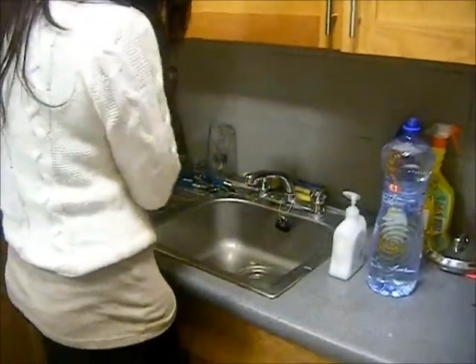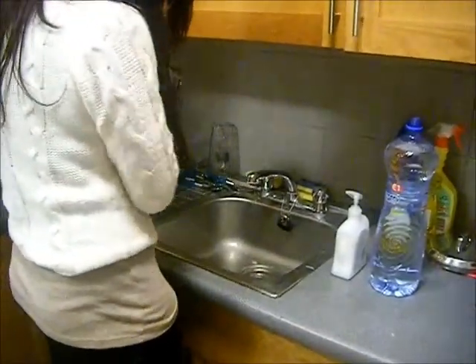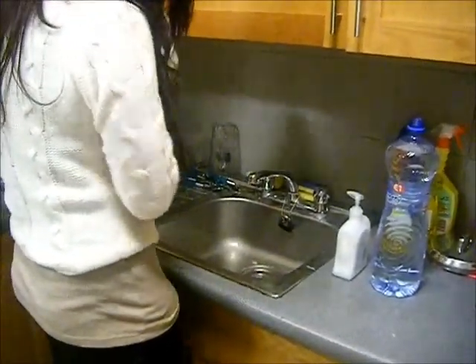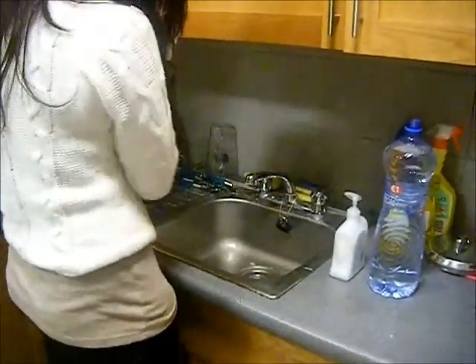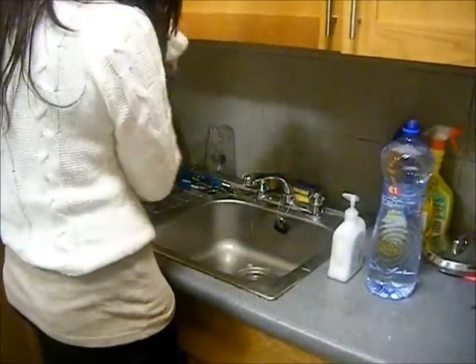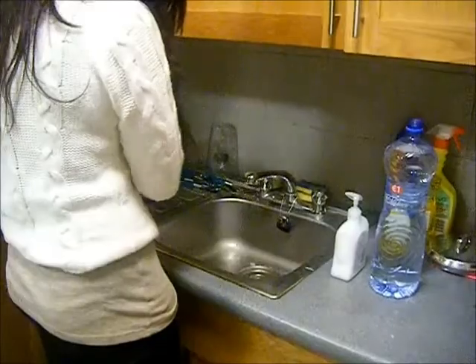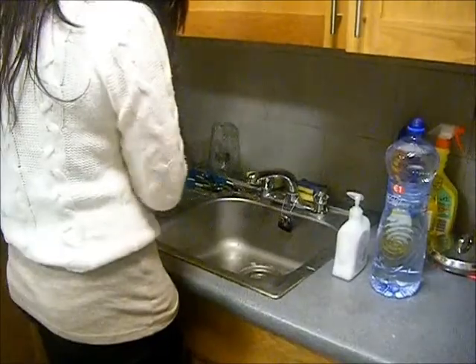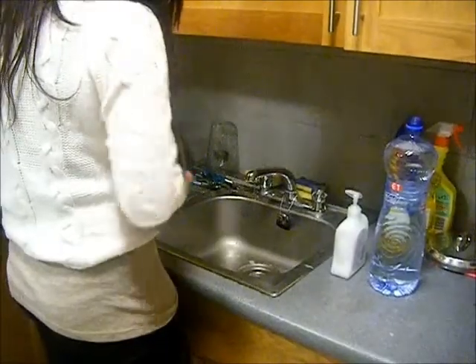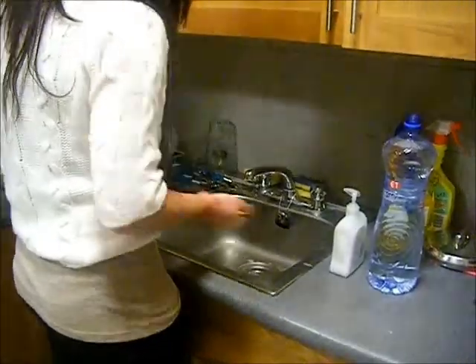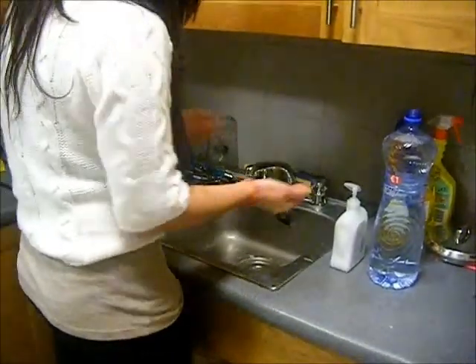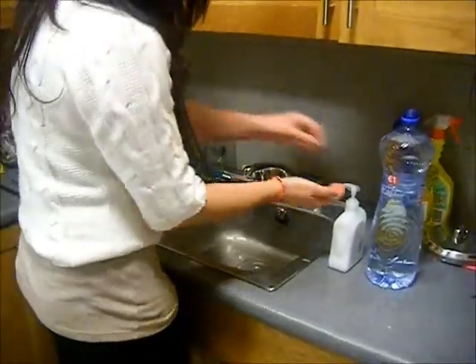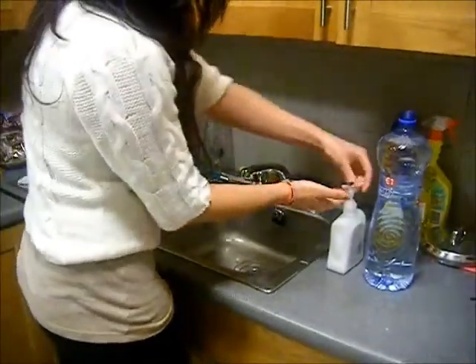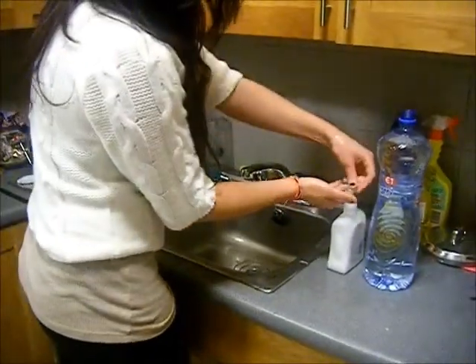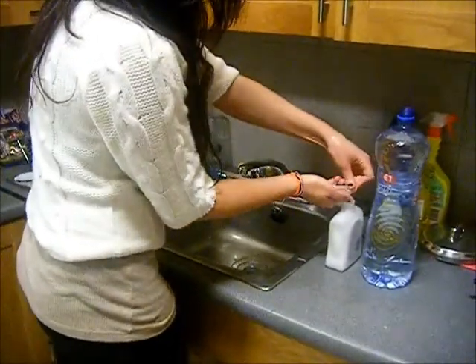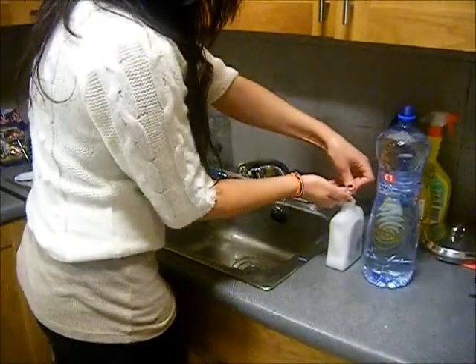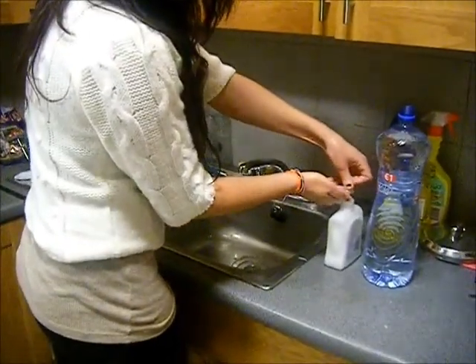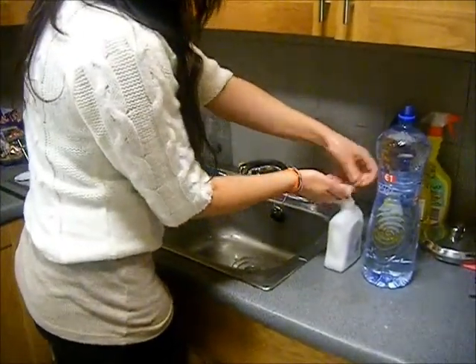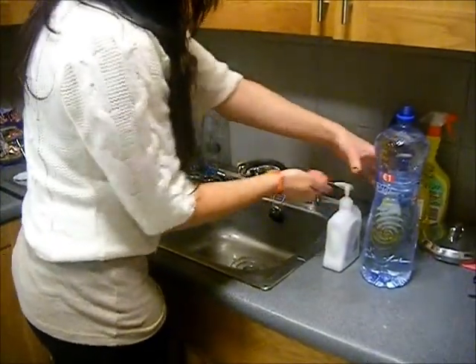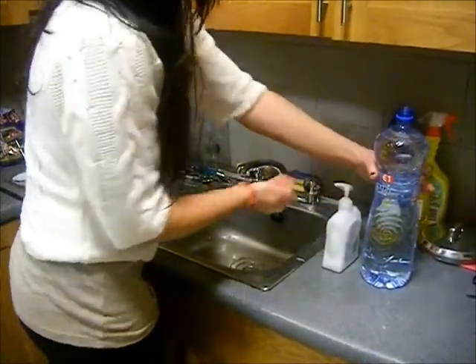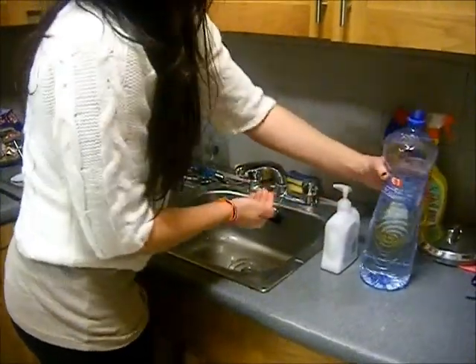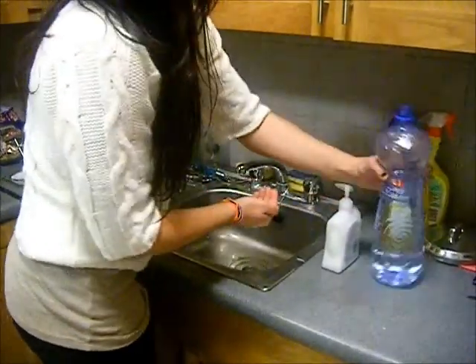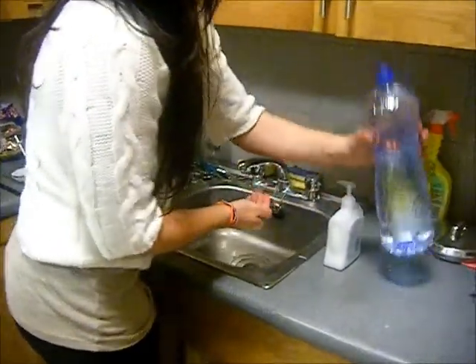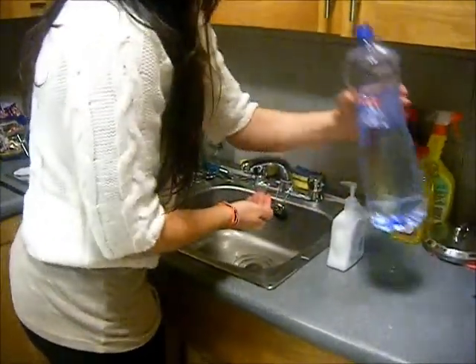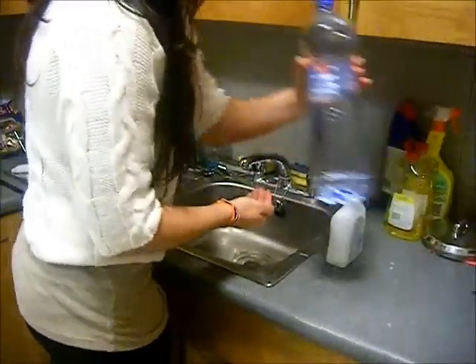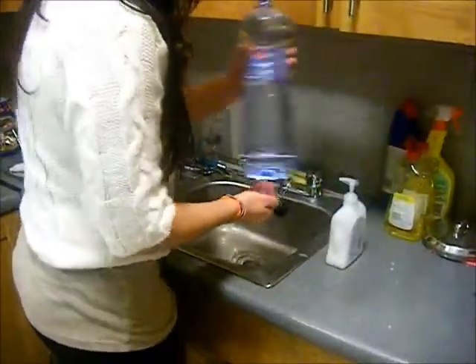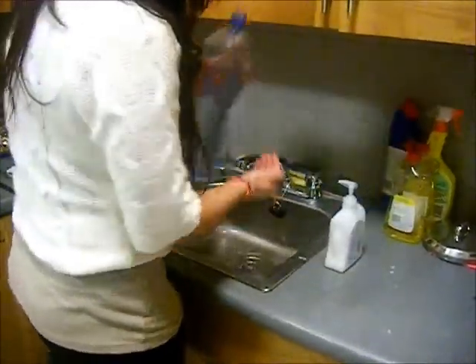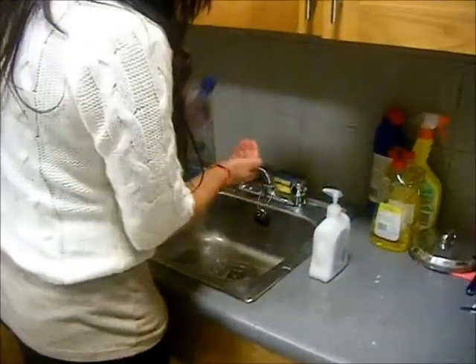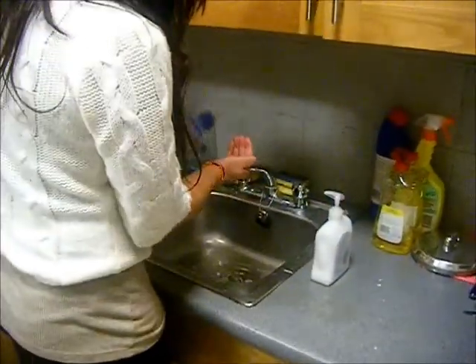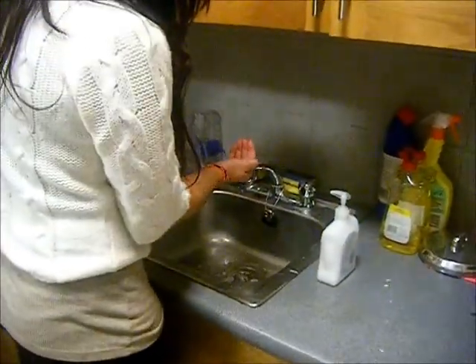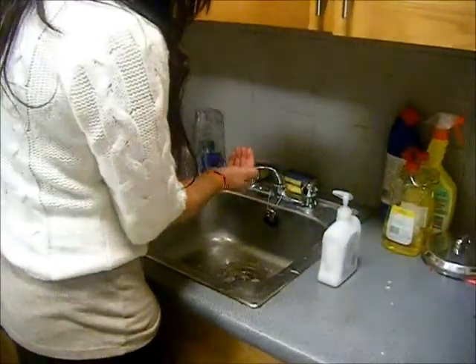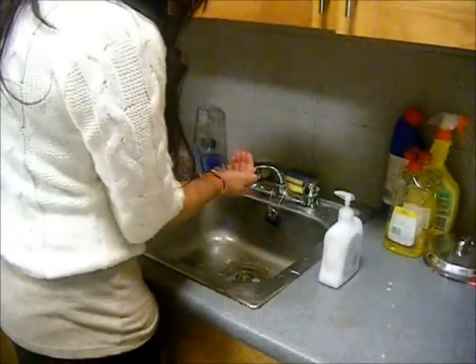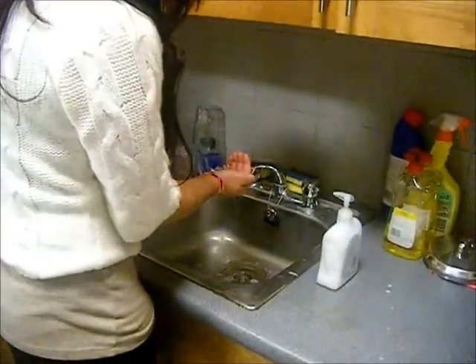The second sample of water is from bottled water. Notice how much more of a lather is formed with this water.